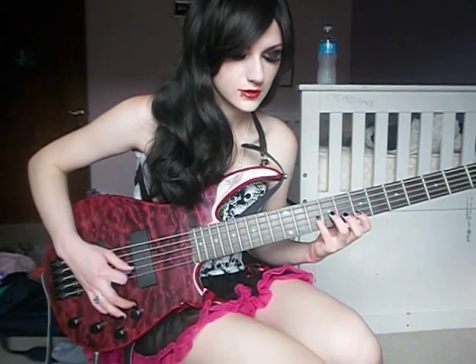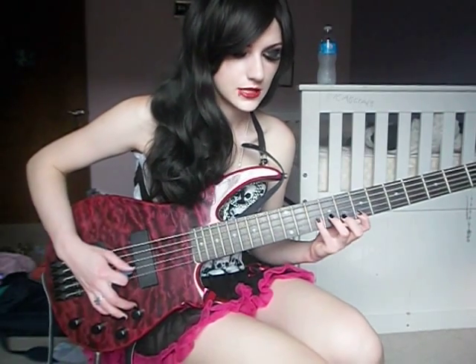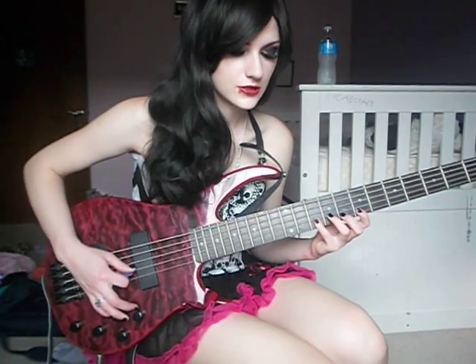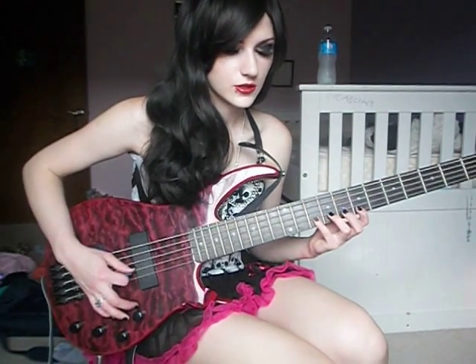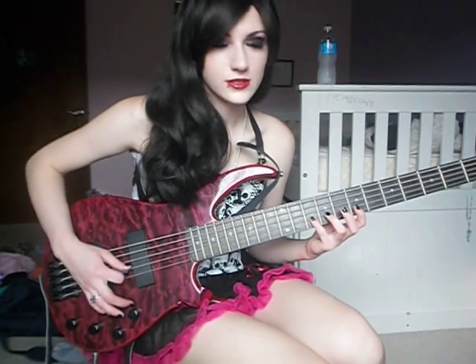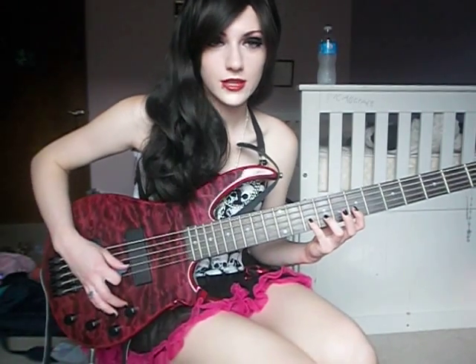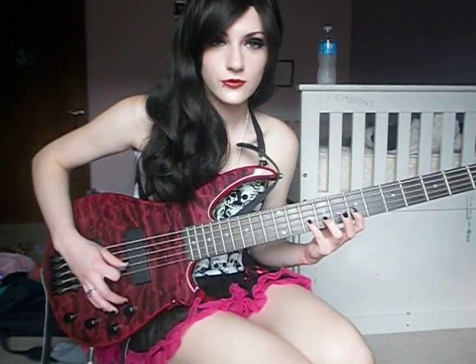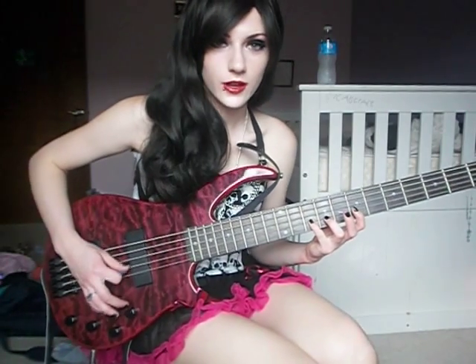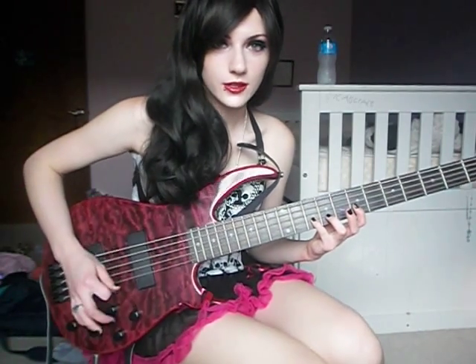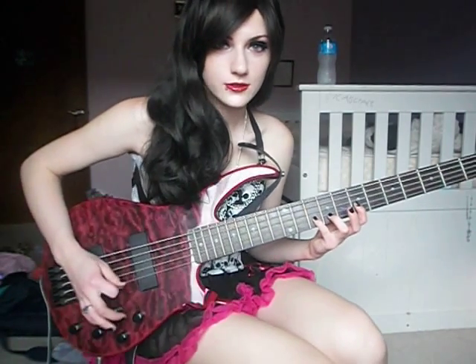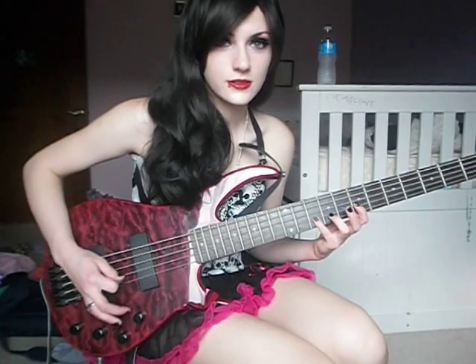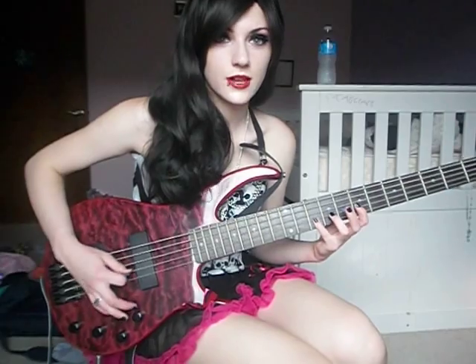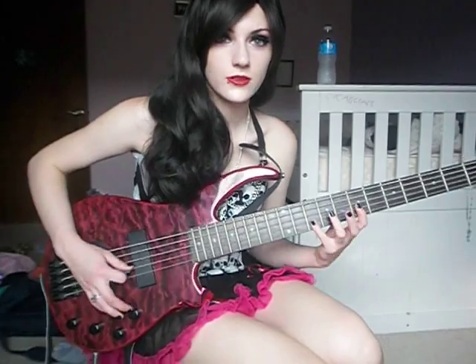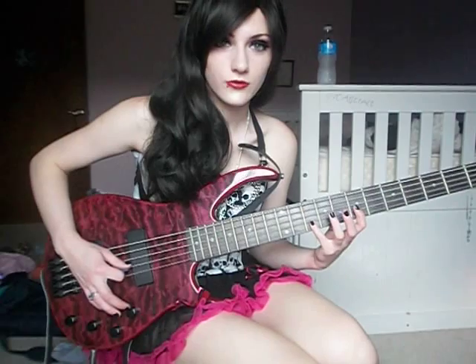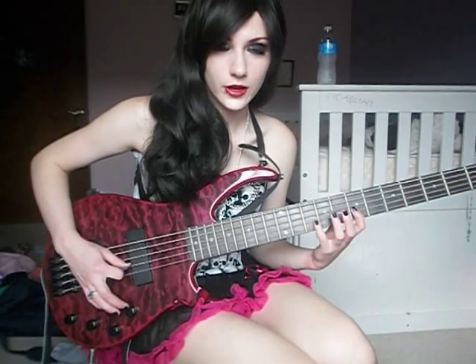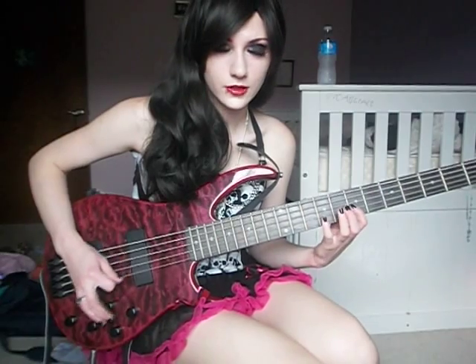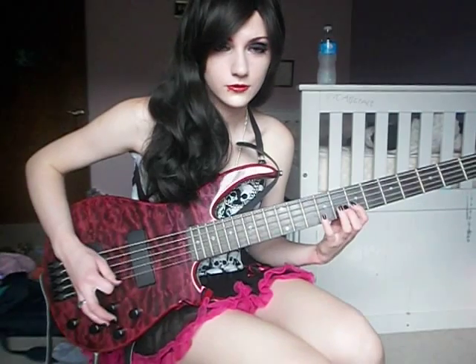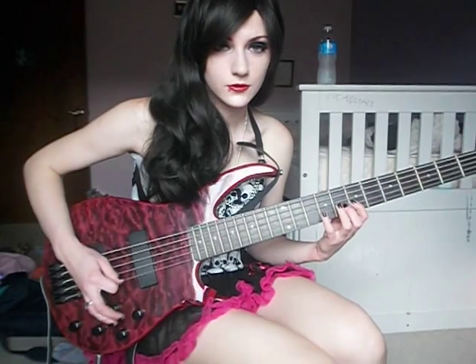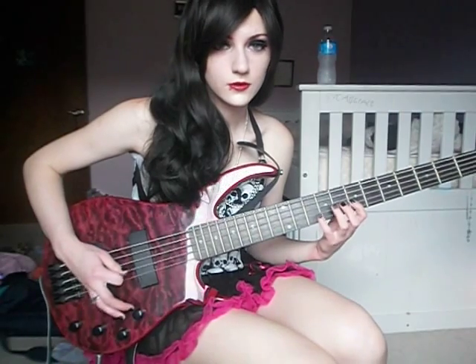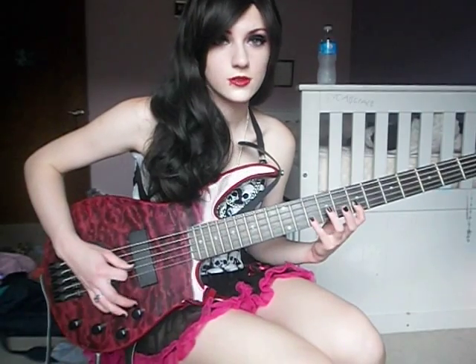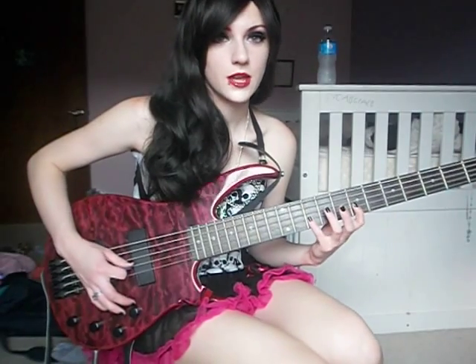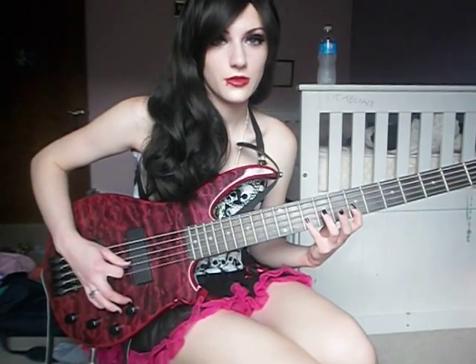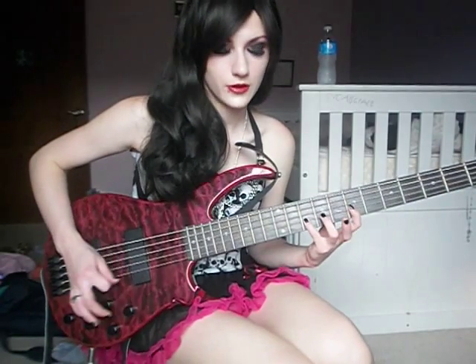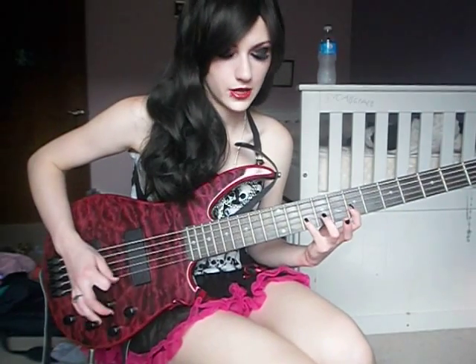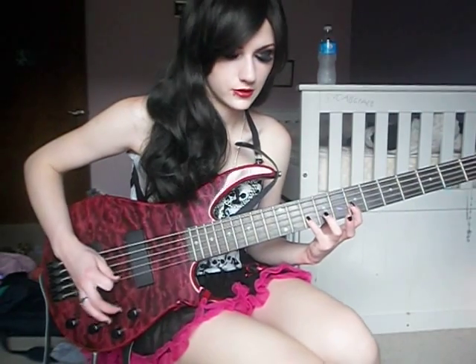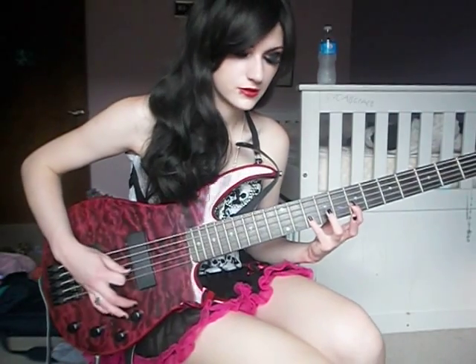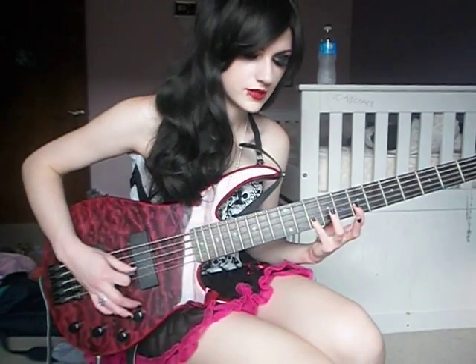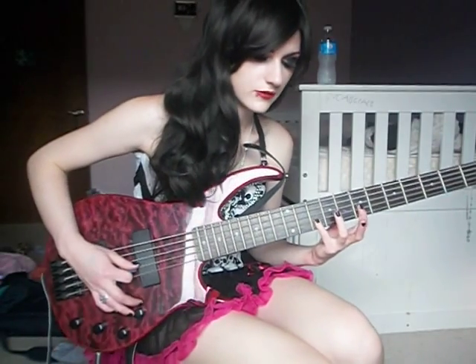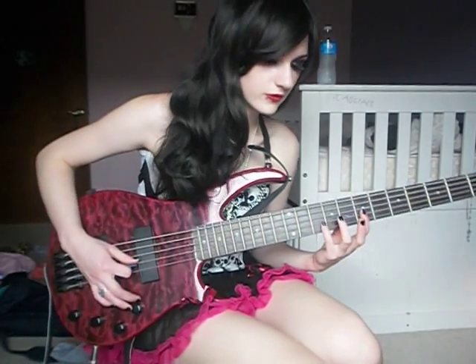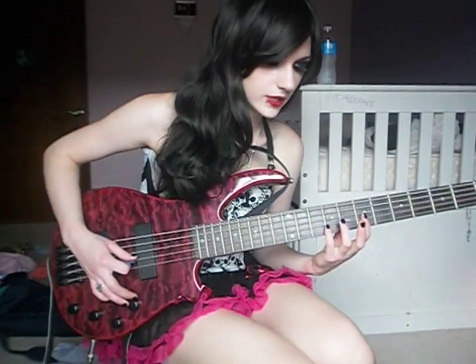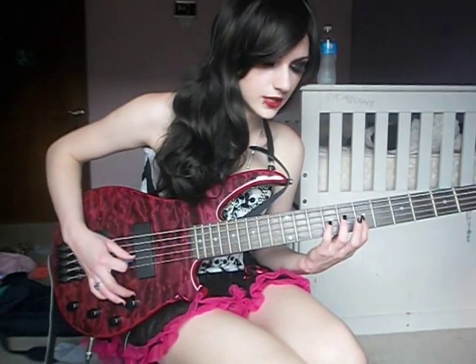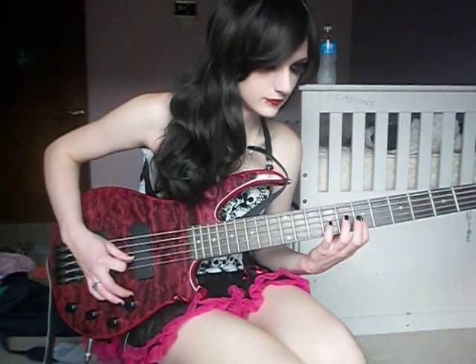D string, 10th fret, 7th fret, 10th fret, 7th fret again.